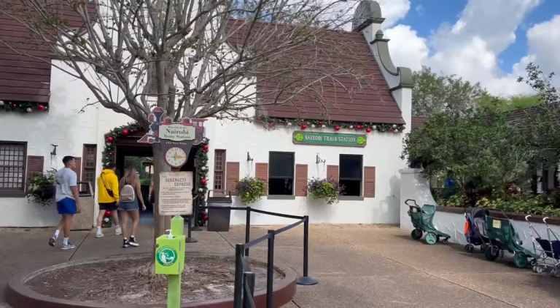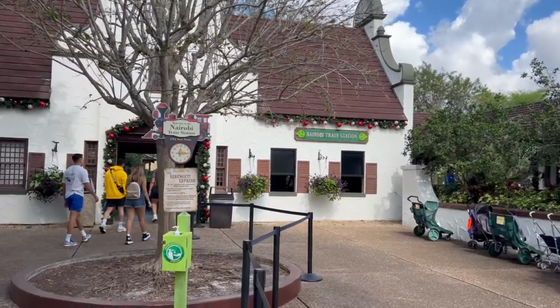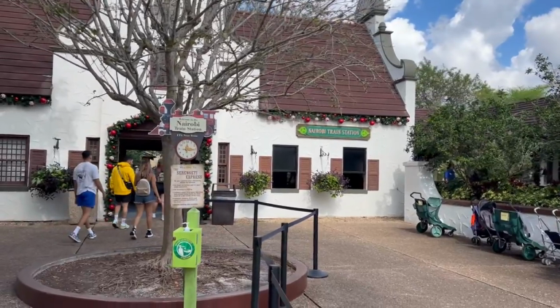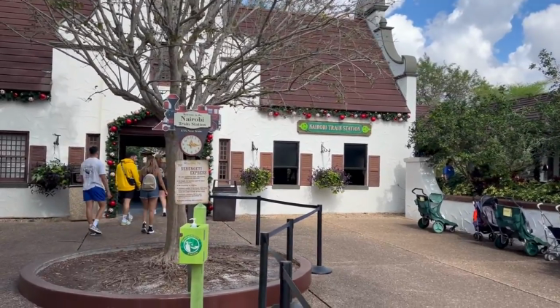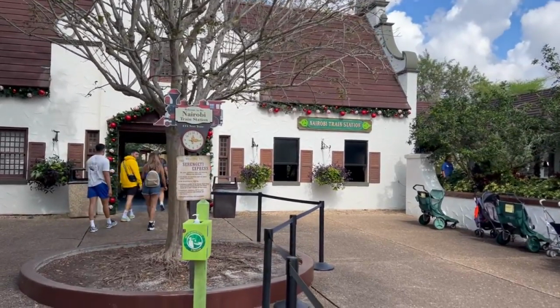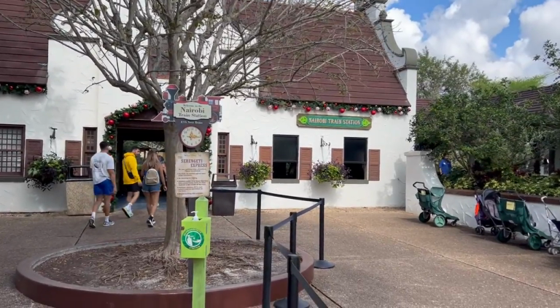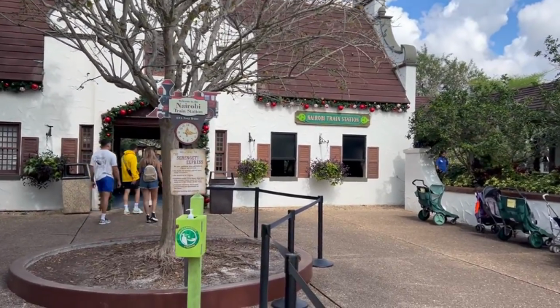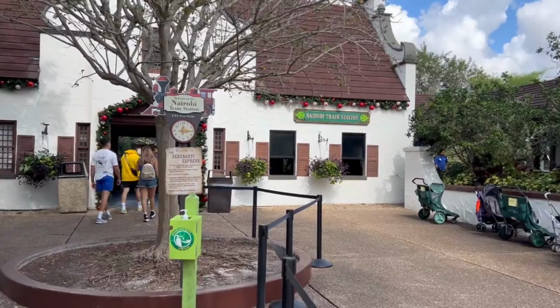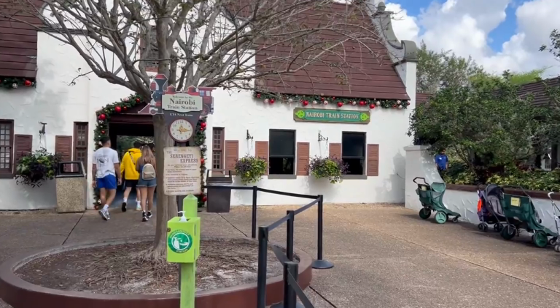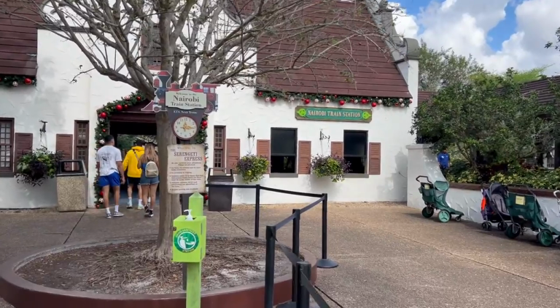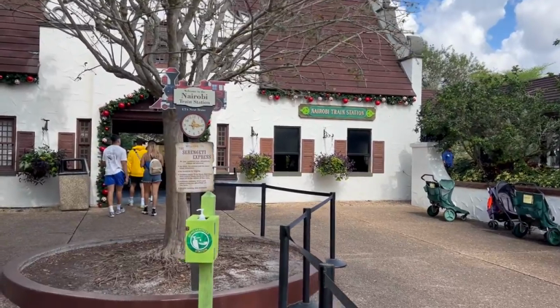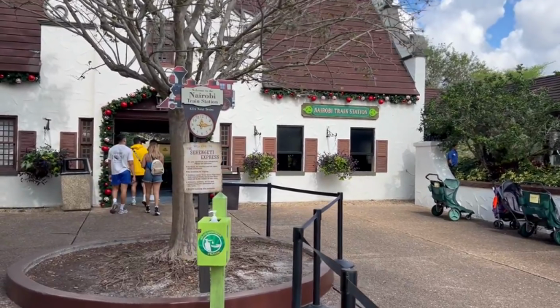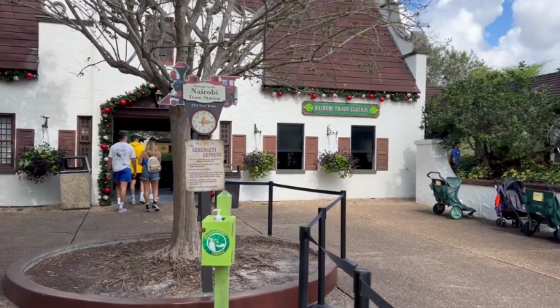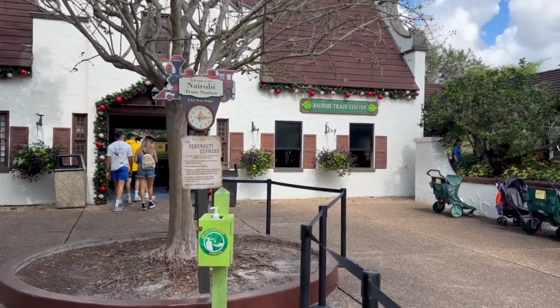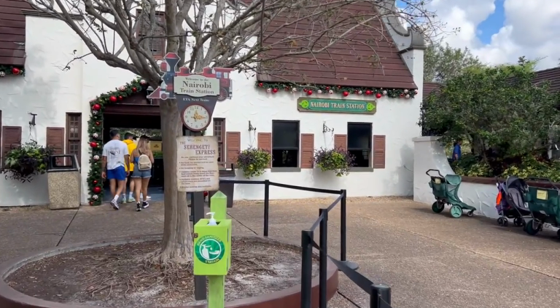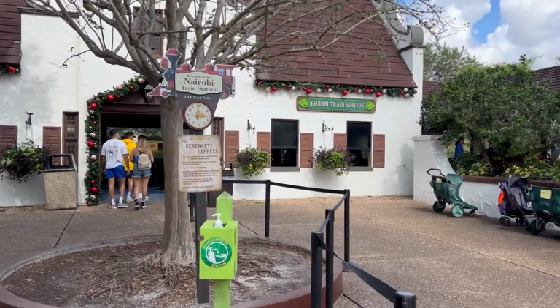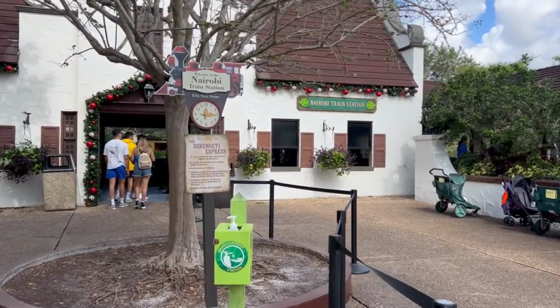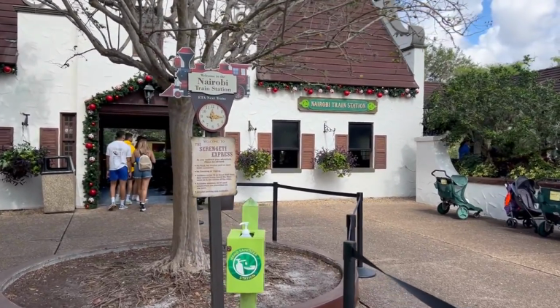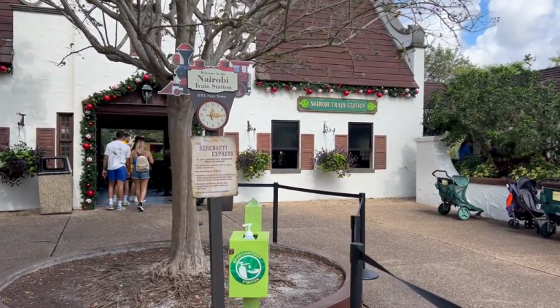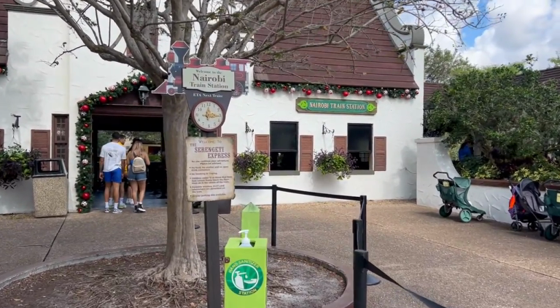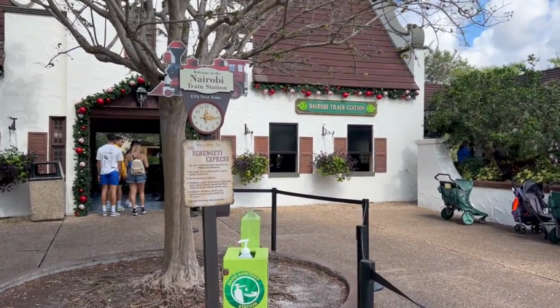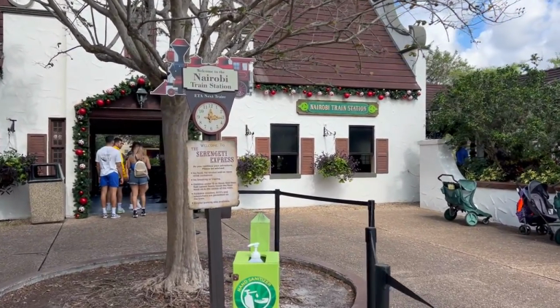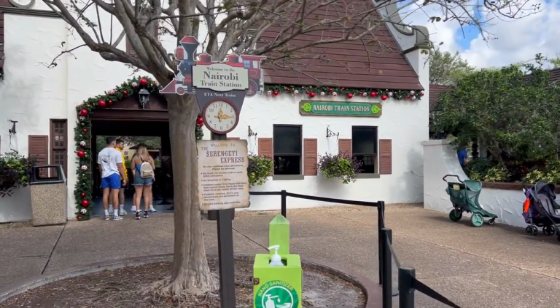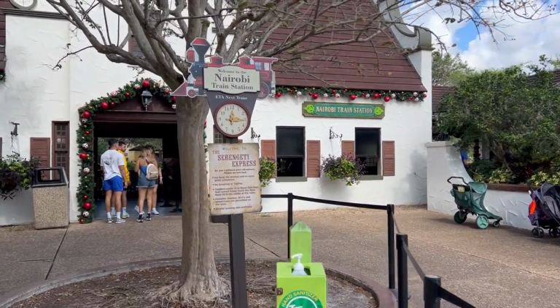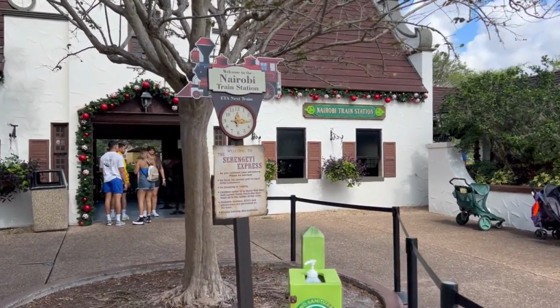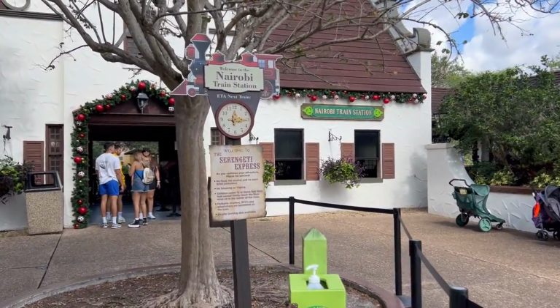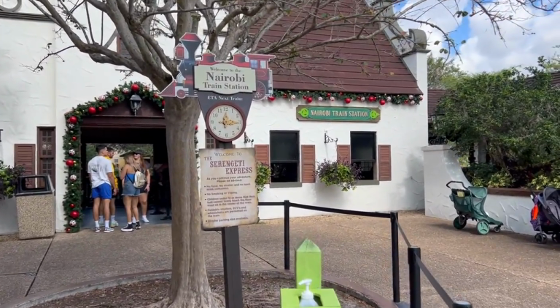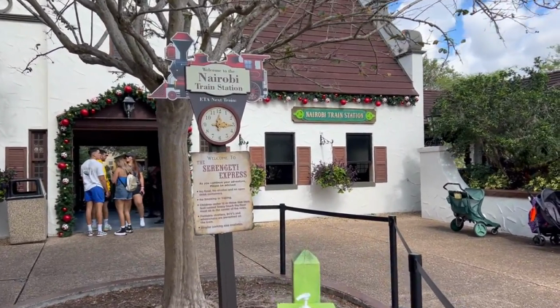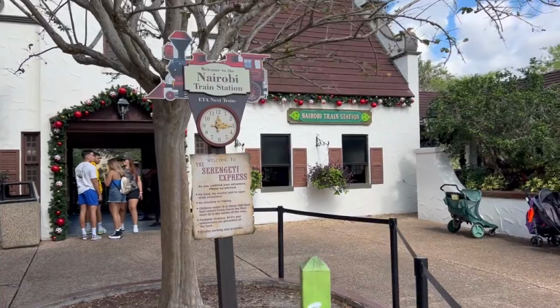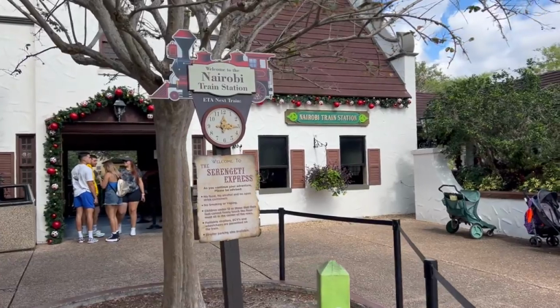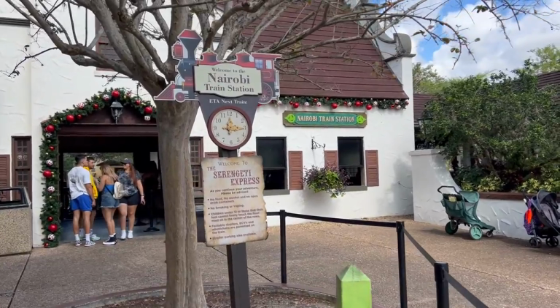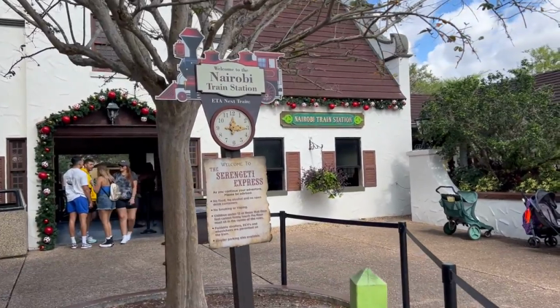All right, next up is the Nairobi train station. Looks like I've got about 15 minutes before it actually takes off, though.